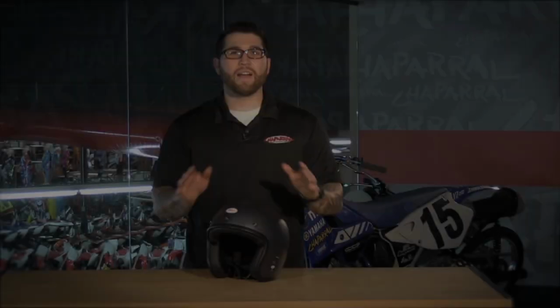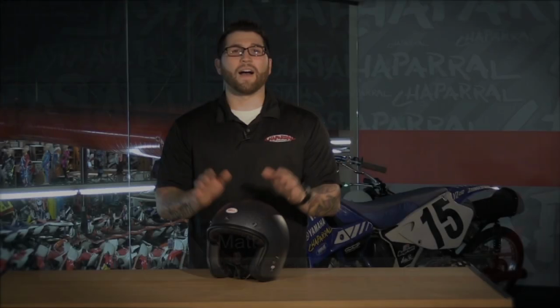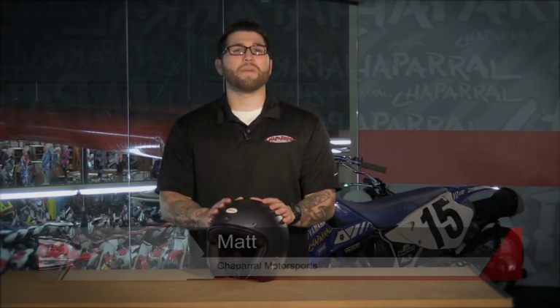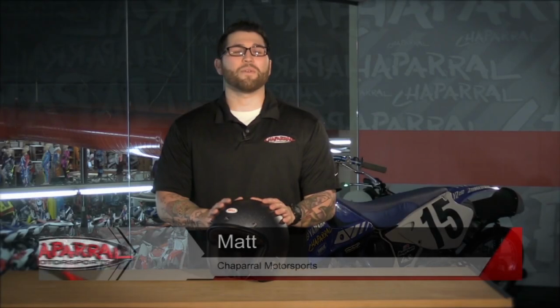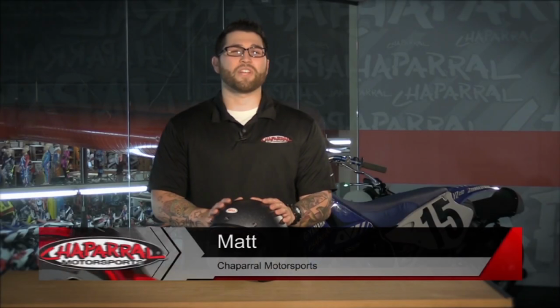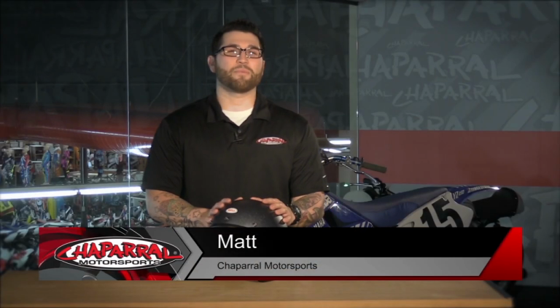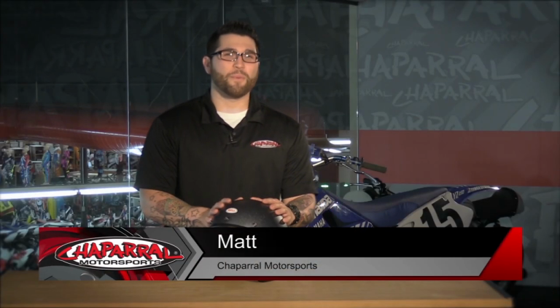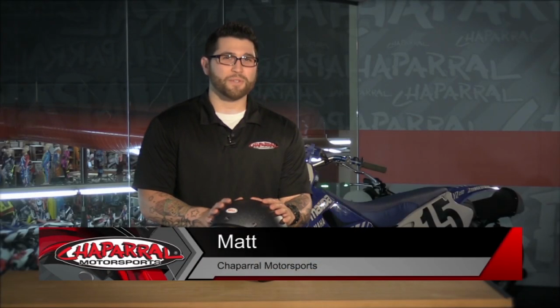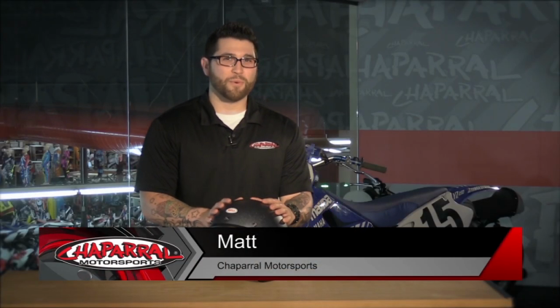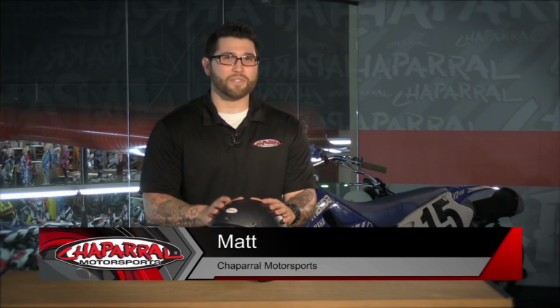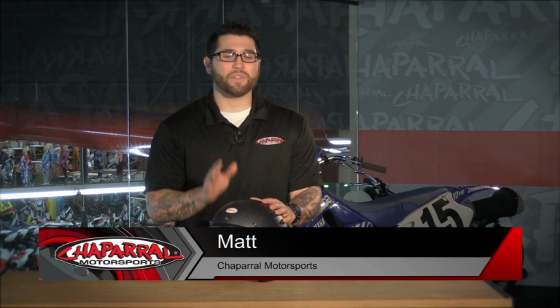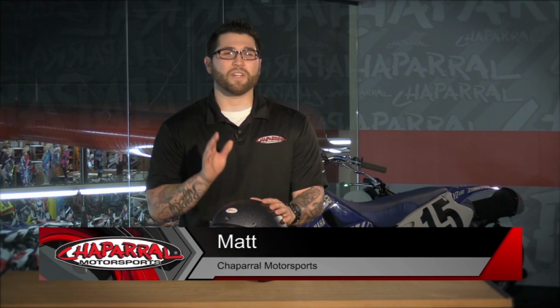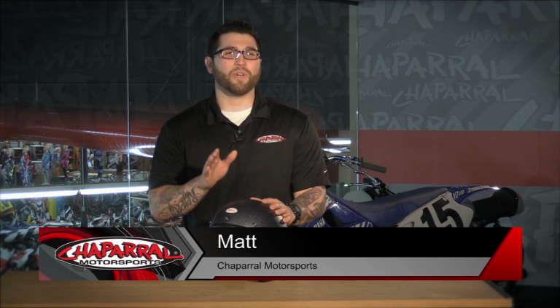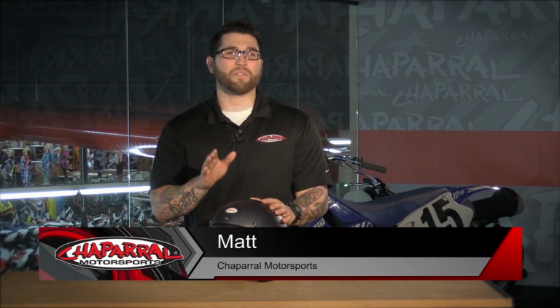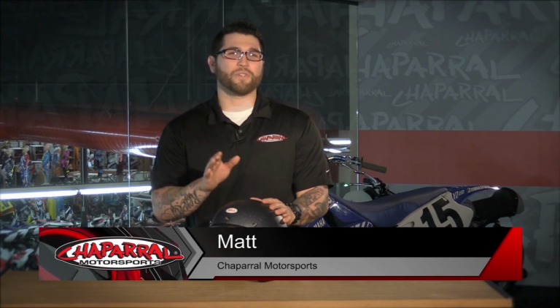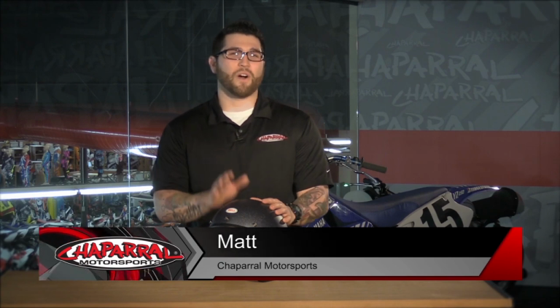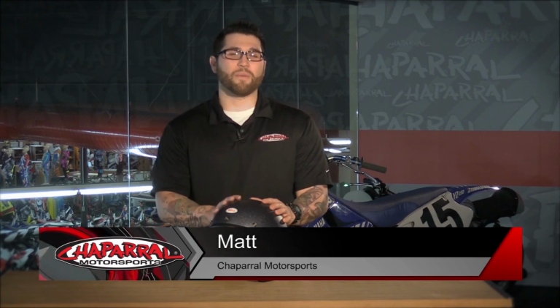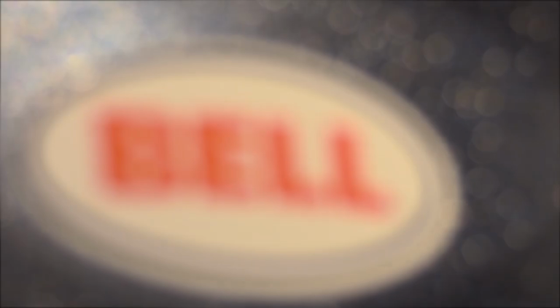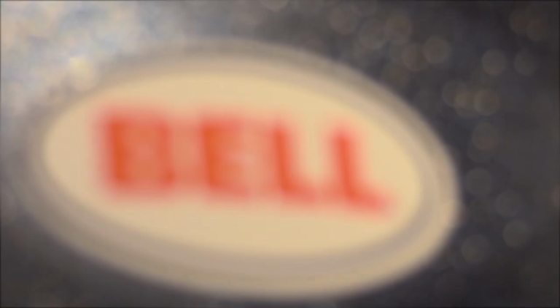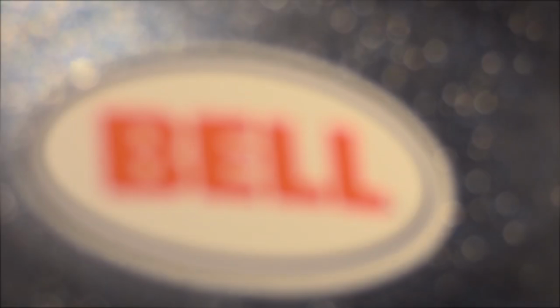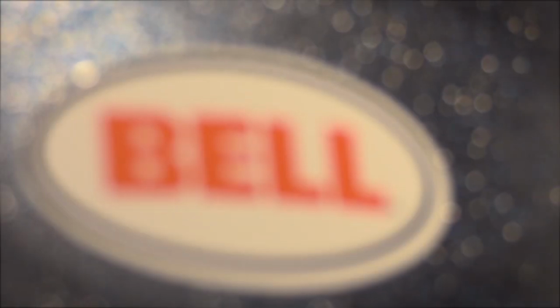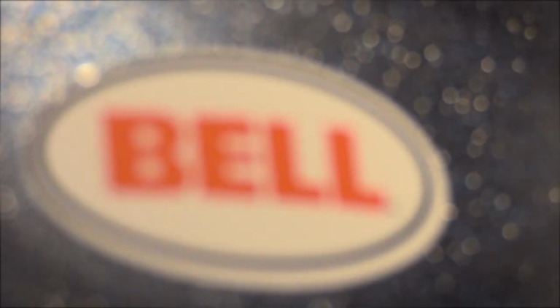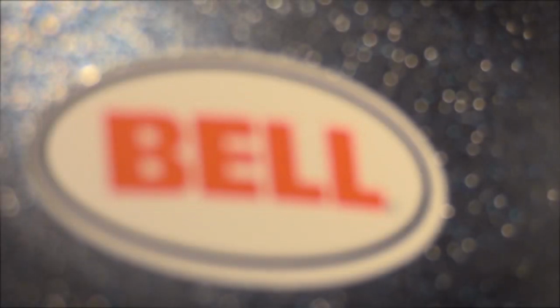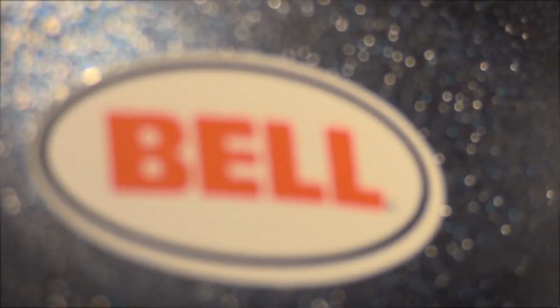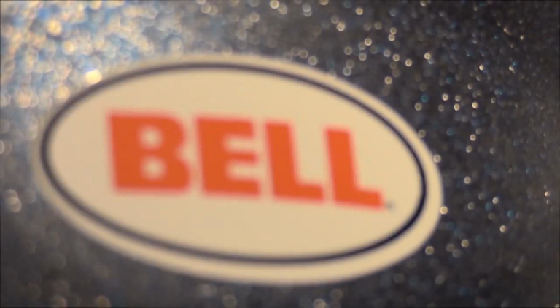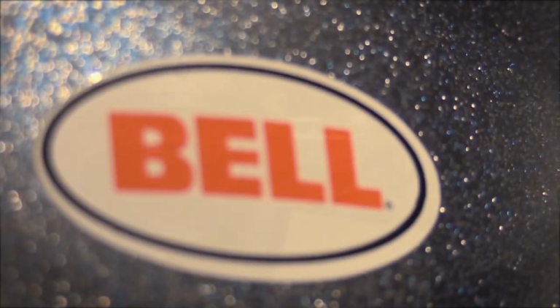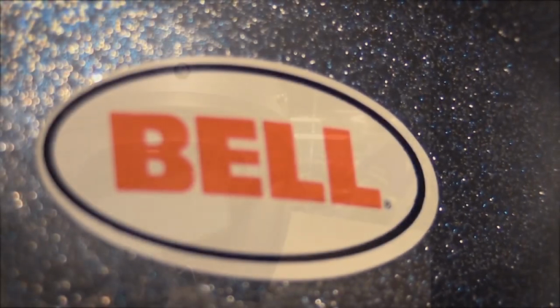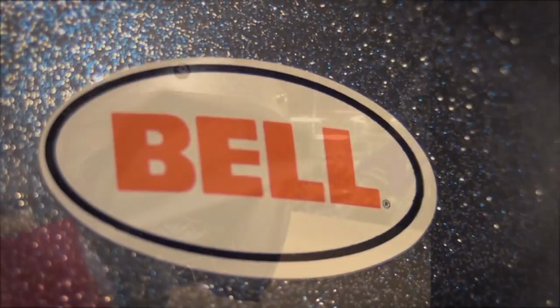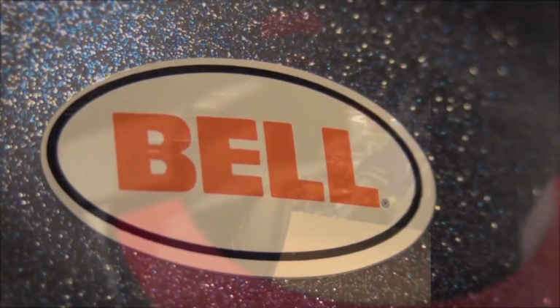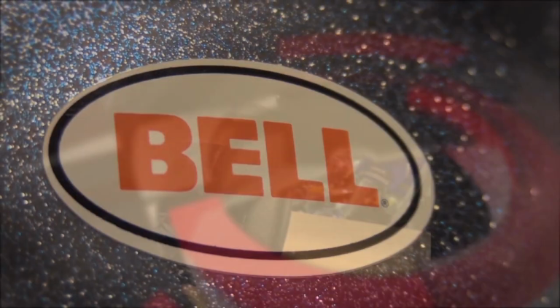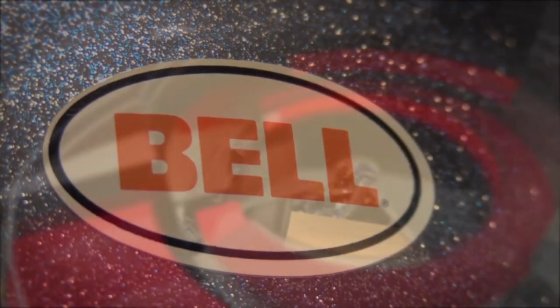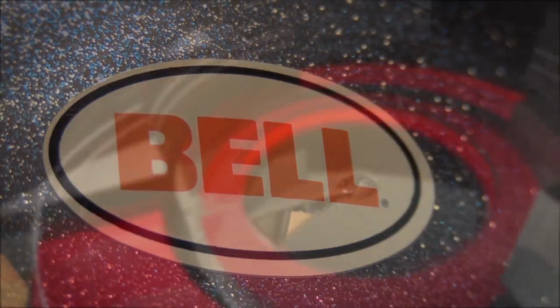I'm Matt with Chaparral Motorsports with a quick review on the Bell Custom 500 helmet. Let's check it out.